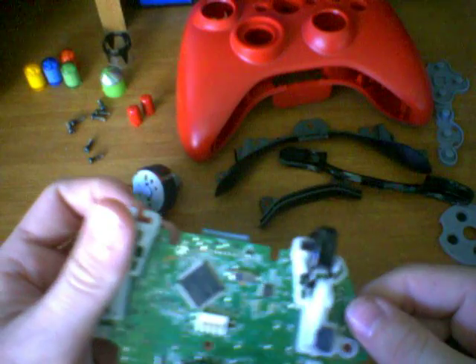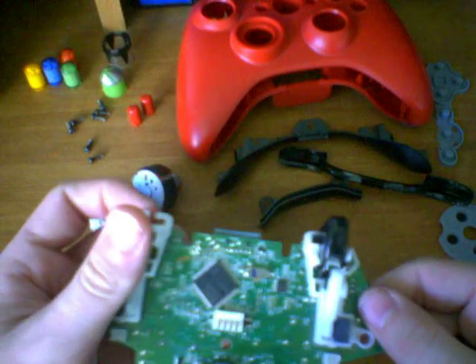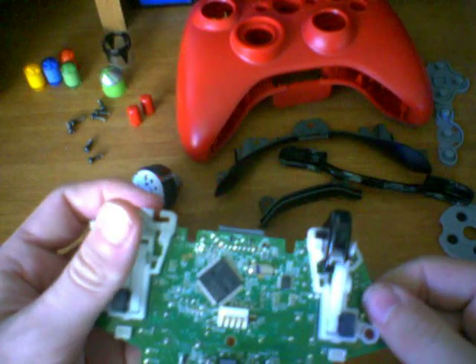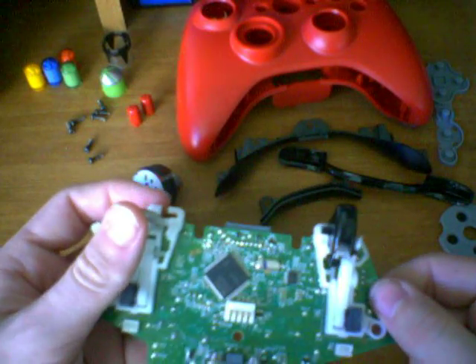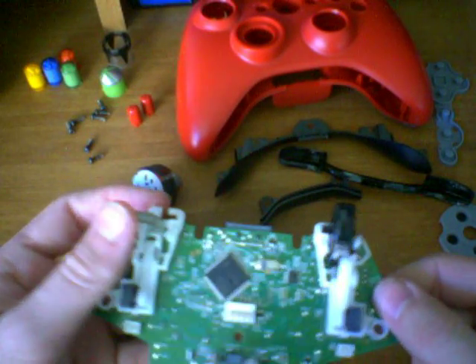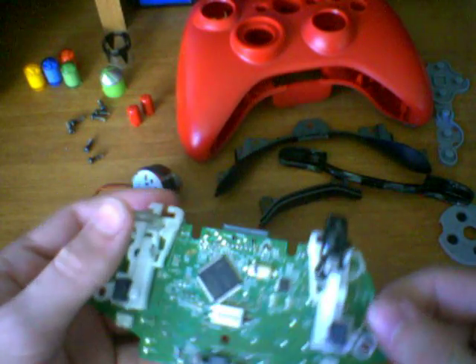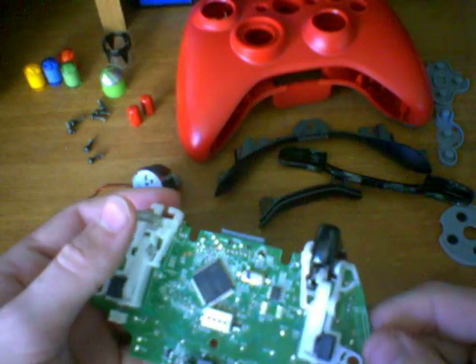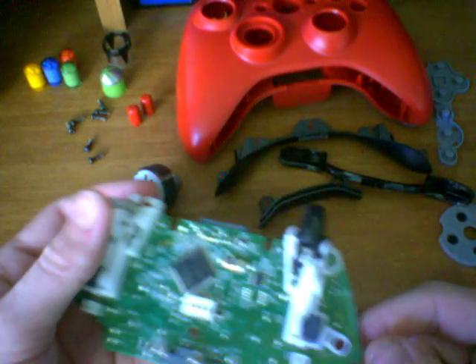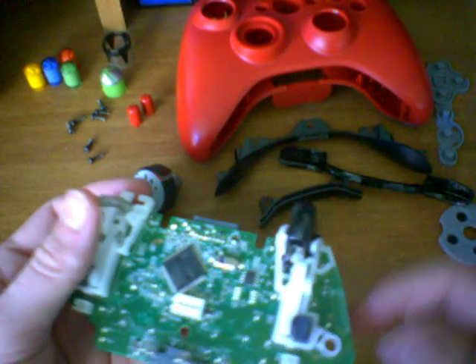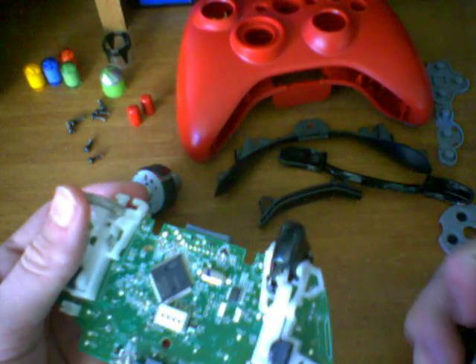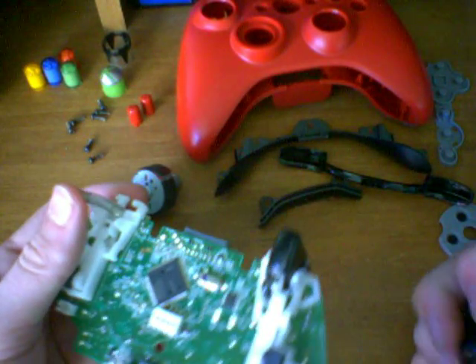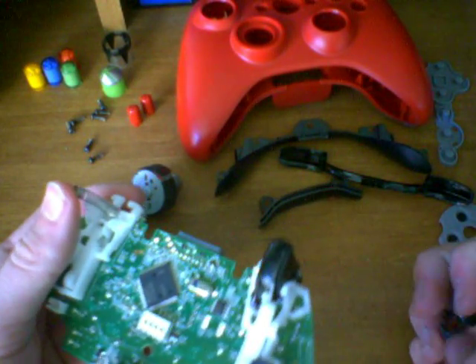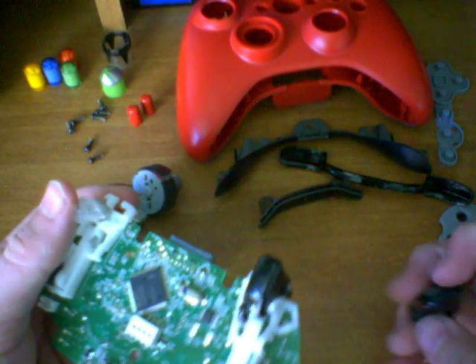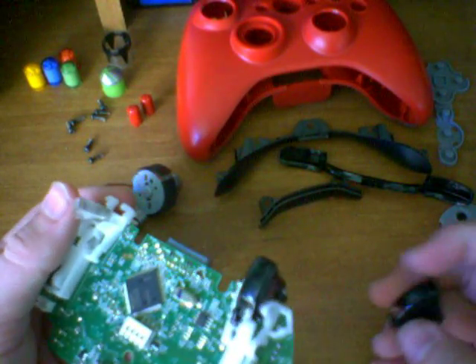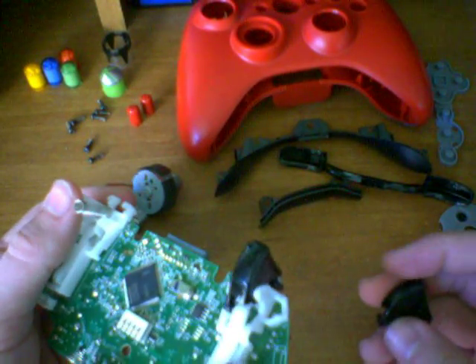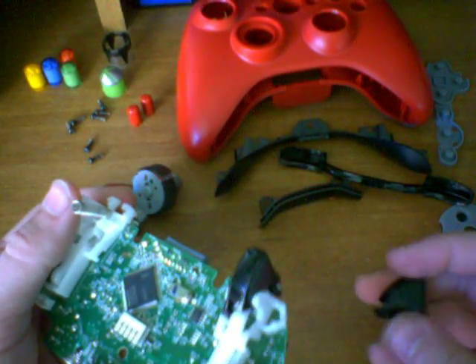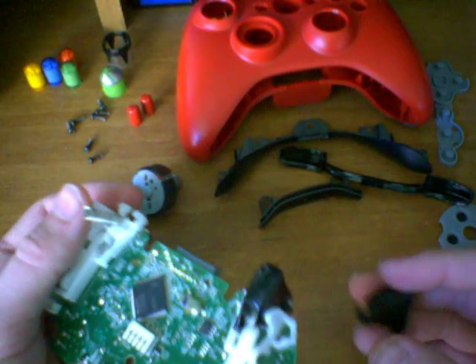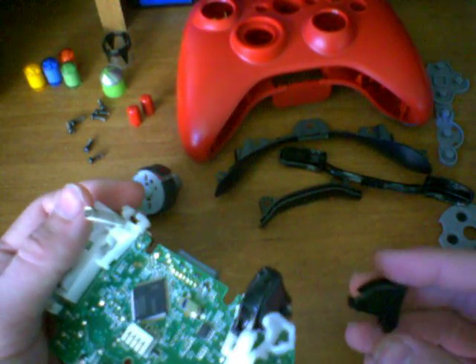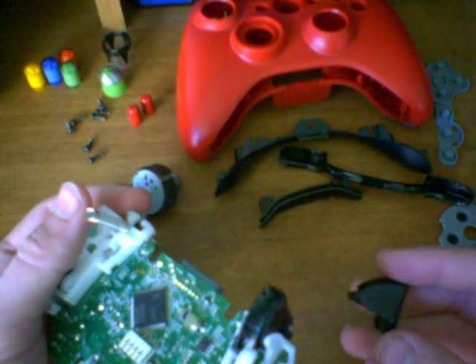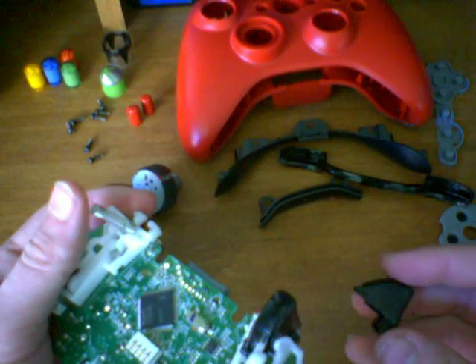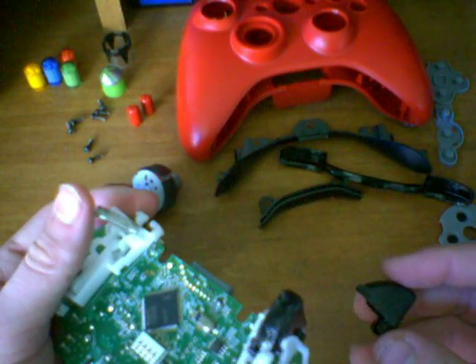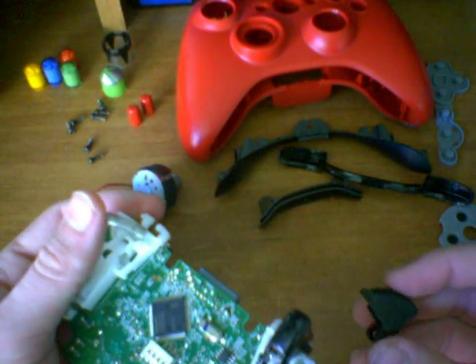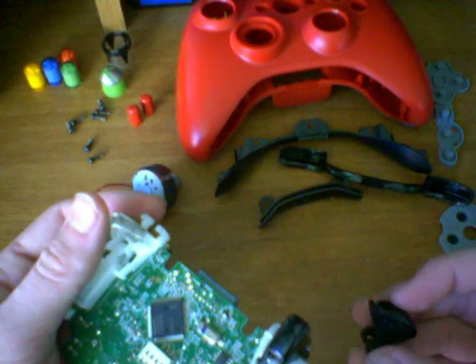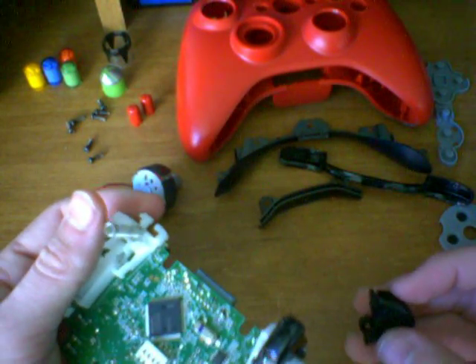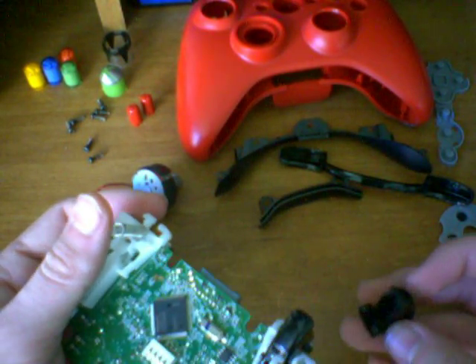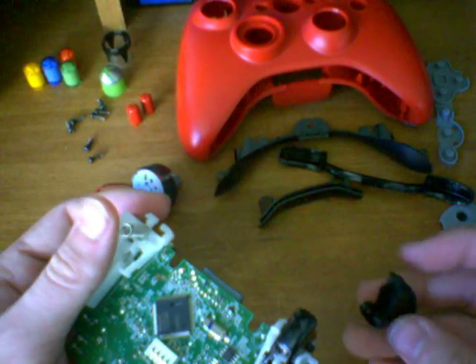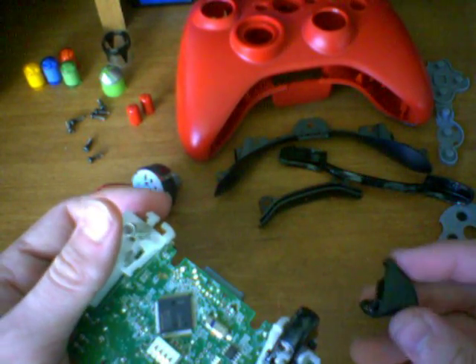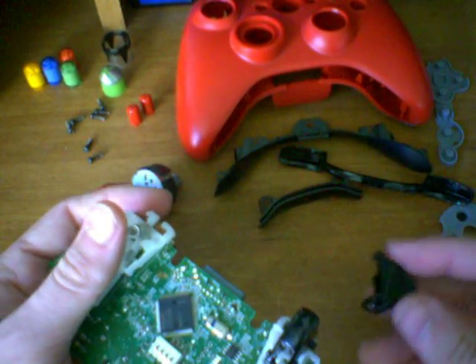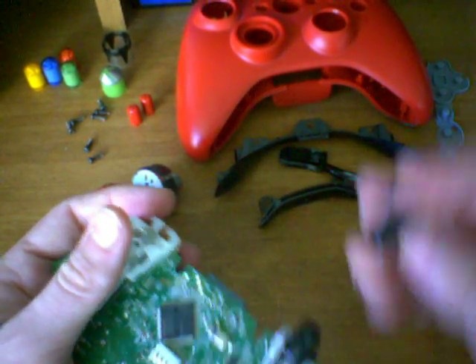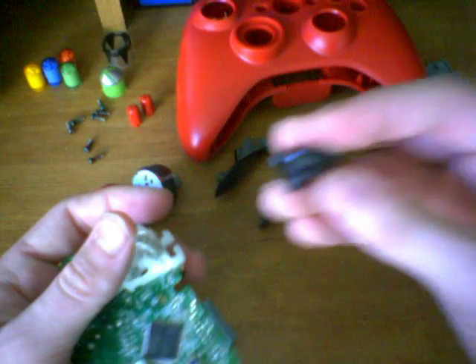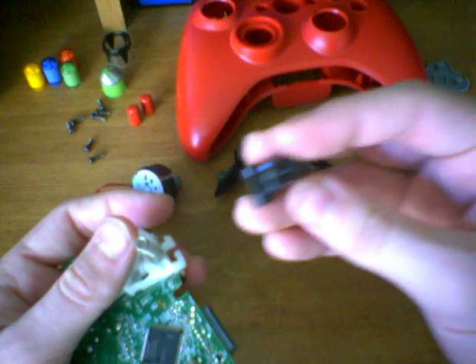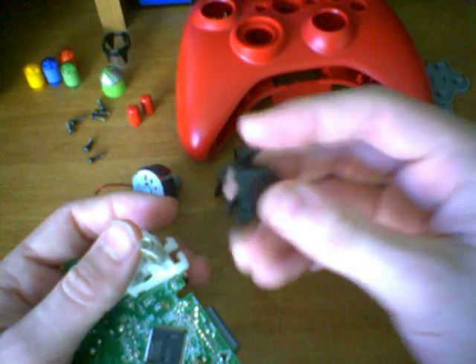Now that all the pieces are disassembled, let's go ahead and start reassembling them again. Let's start with the trigger.